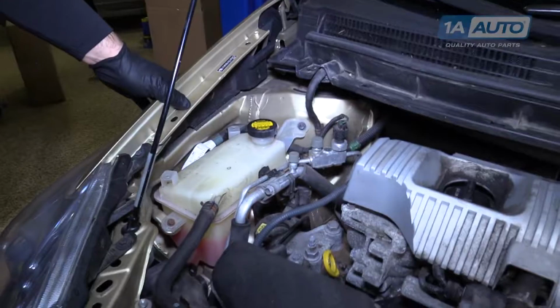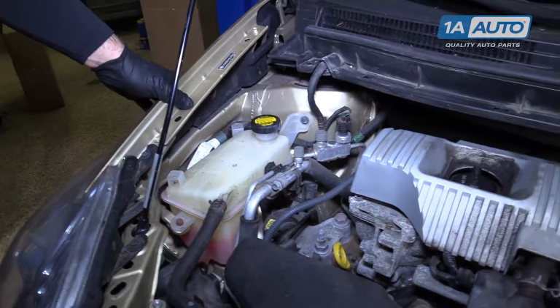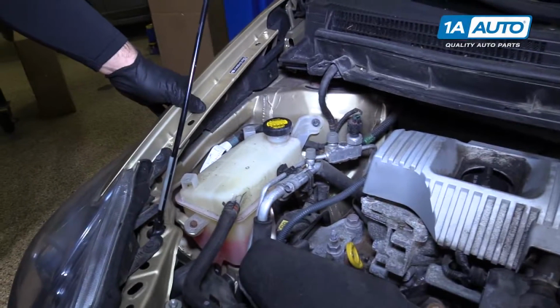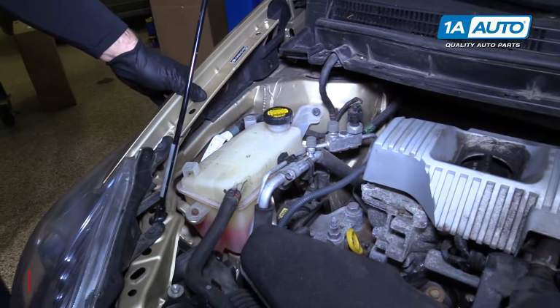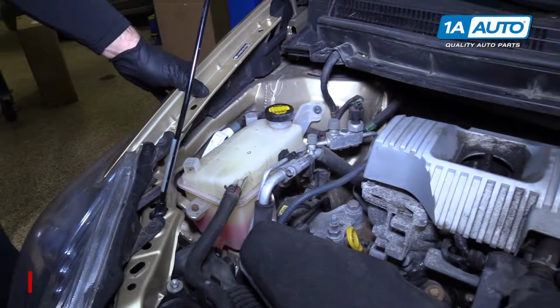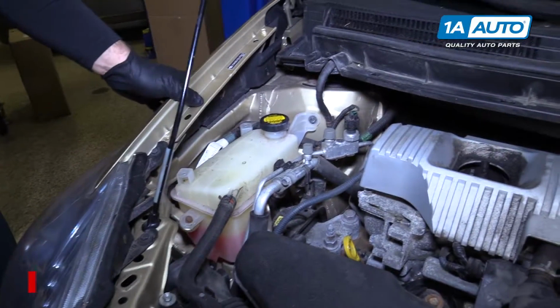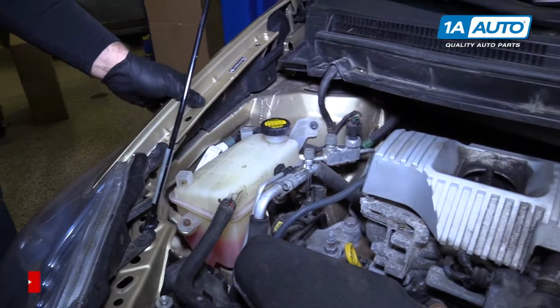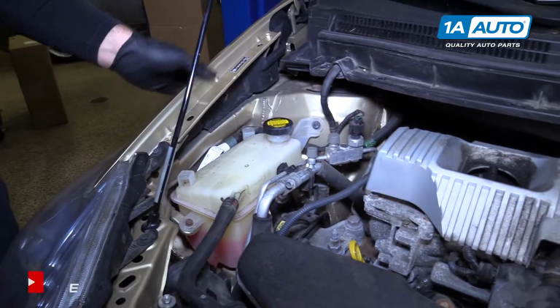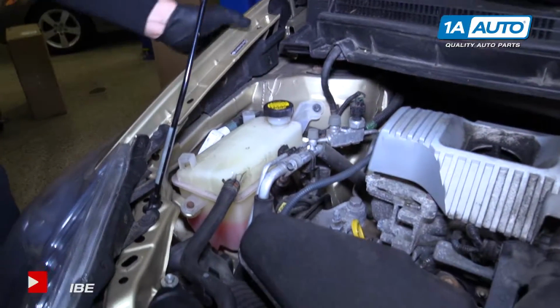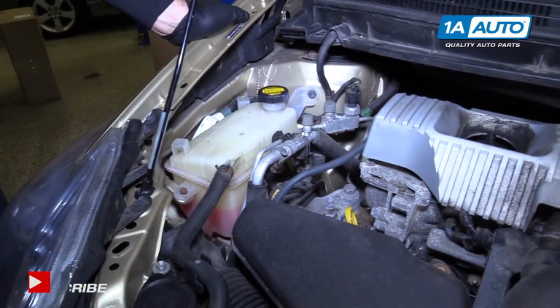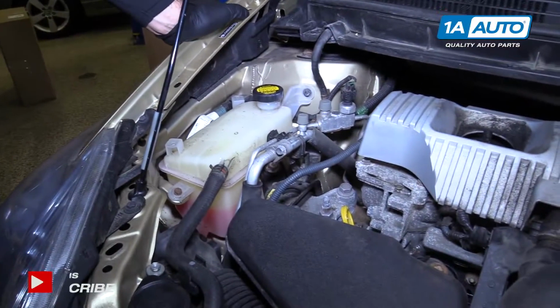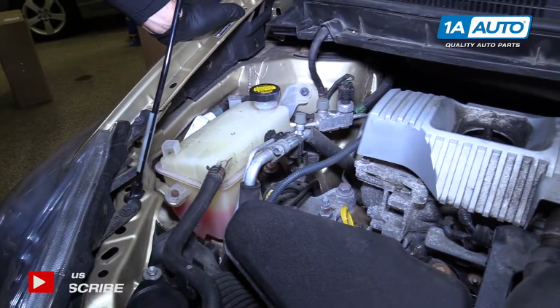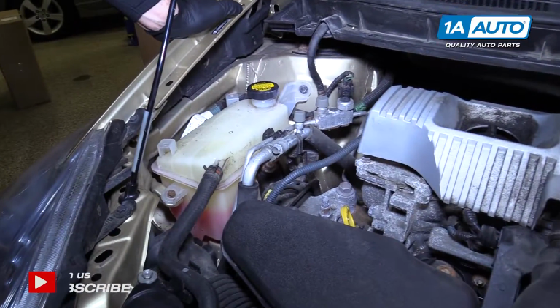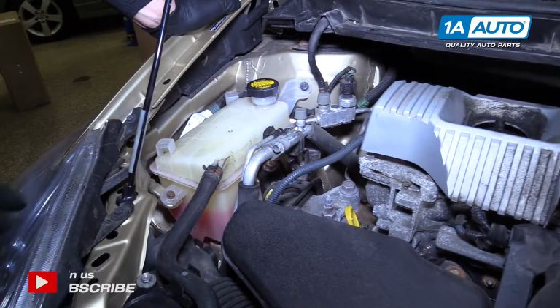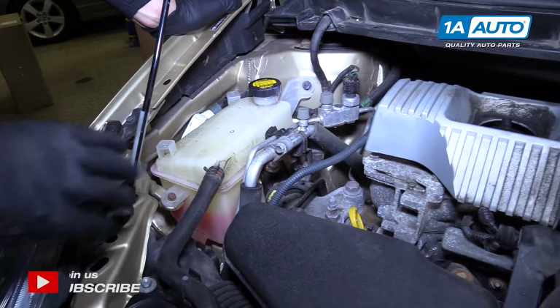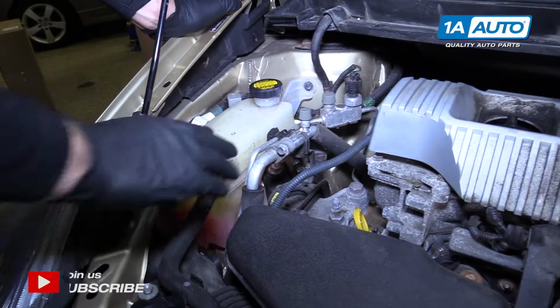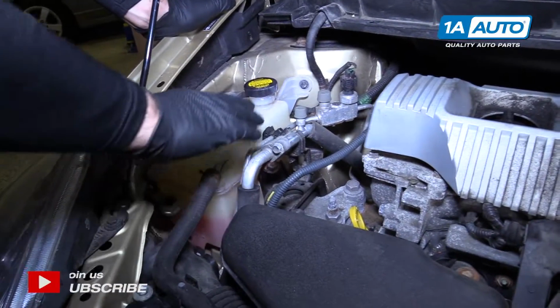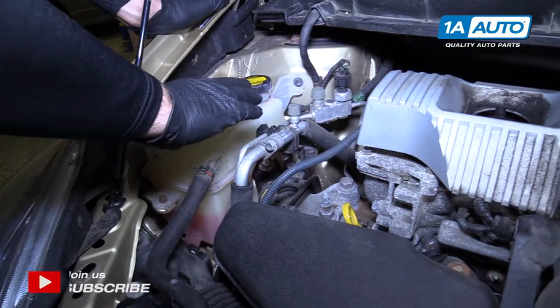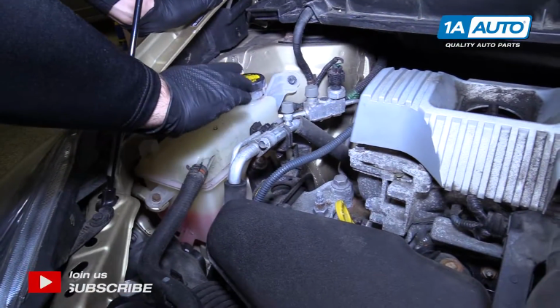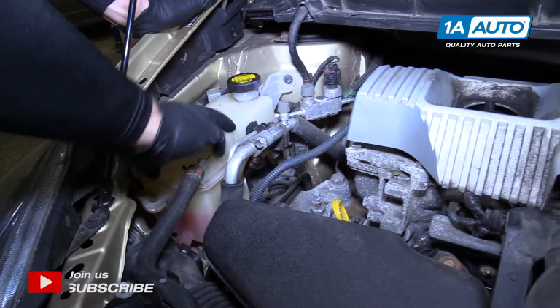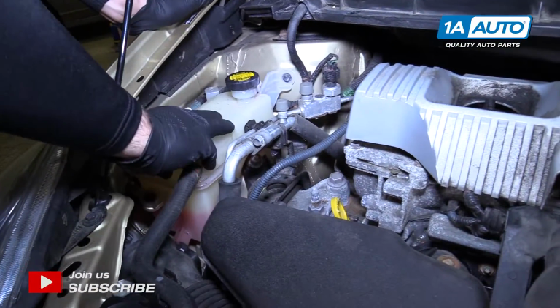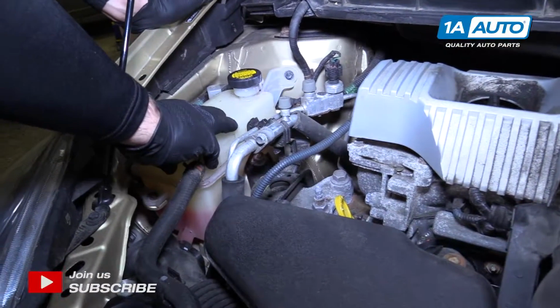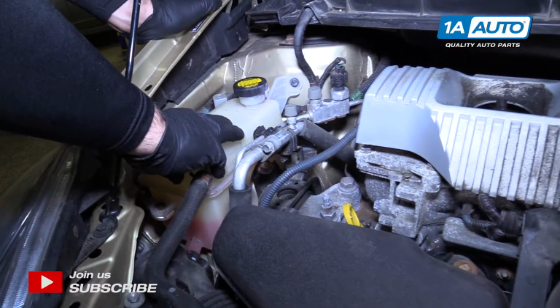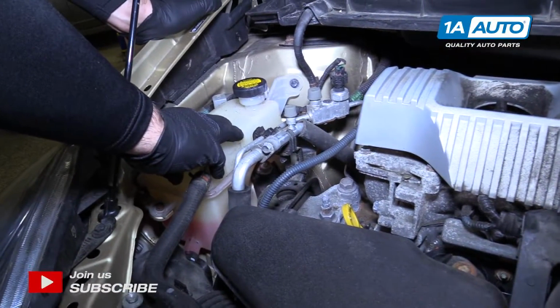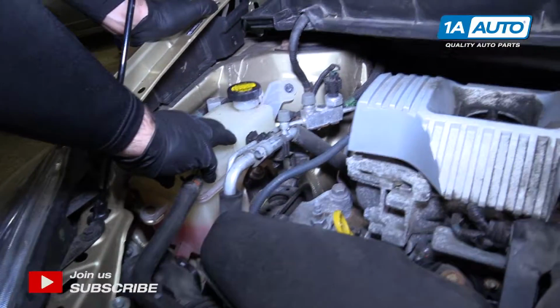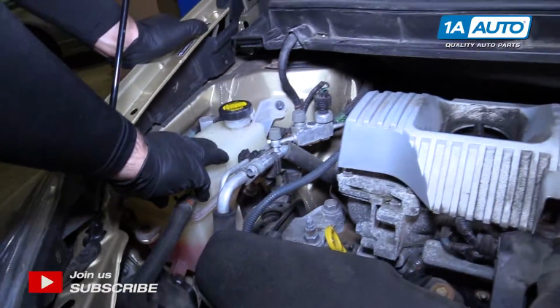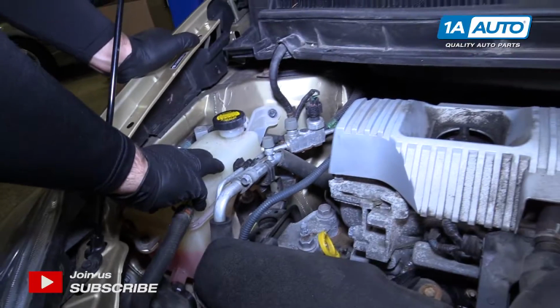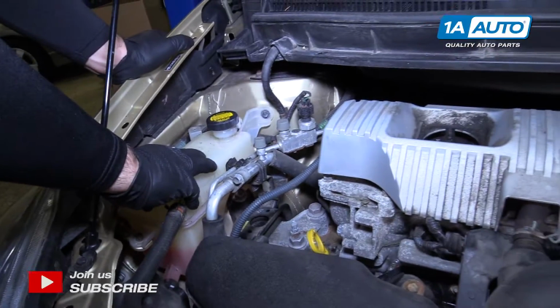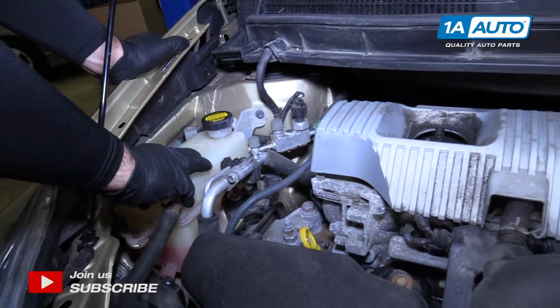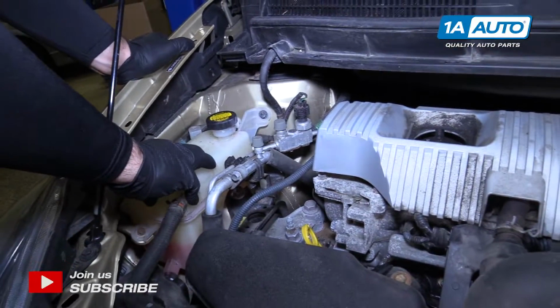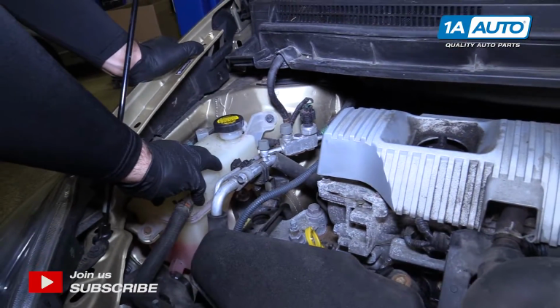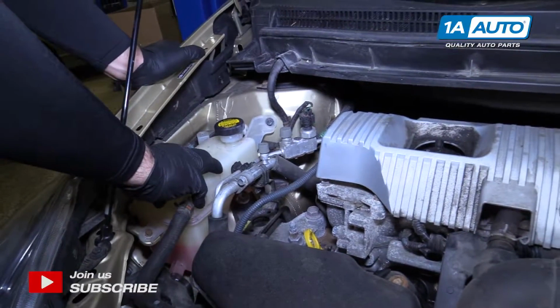So under the hood of this Prius, on the passenger side, is the coolant reservoir for the gasoline engine.